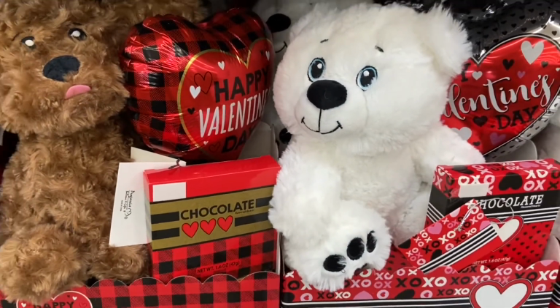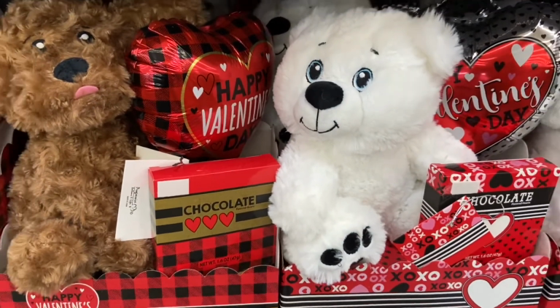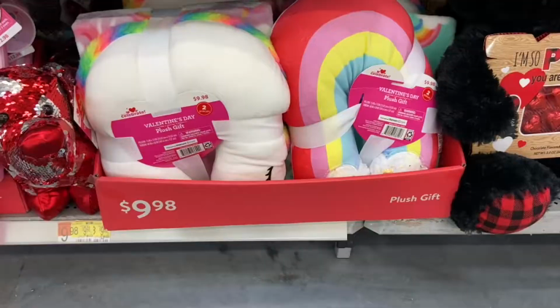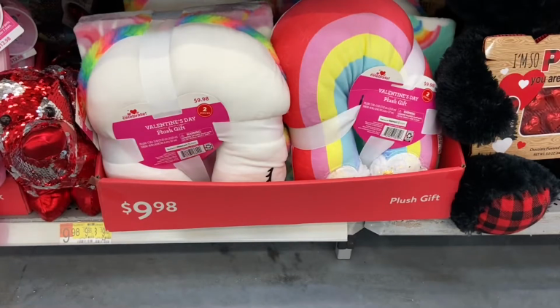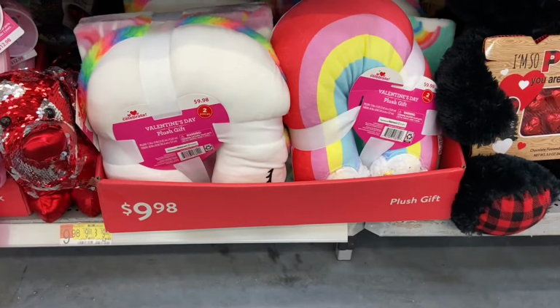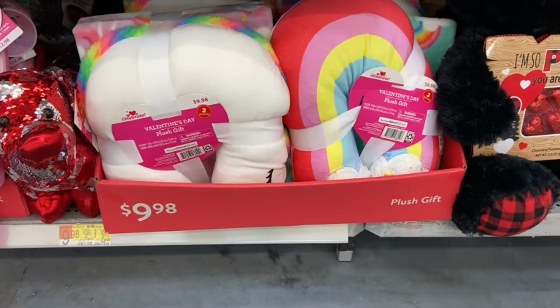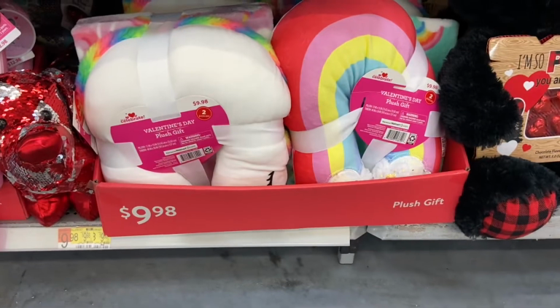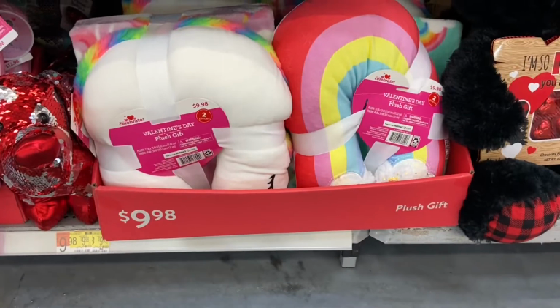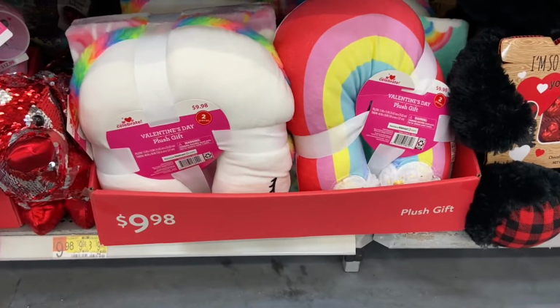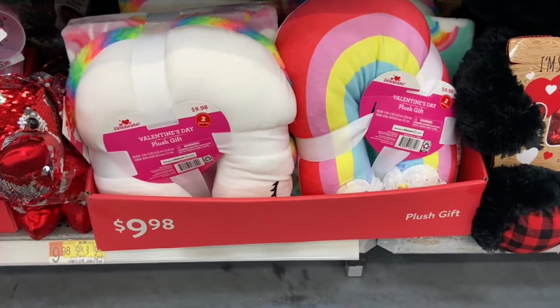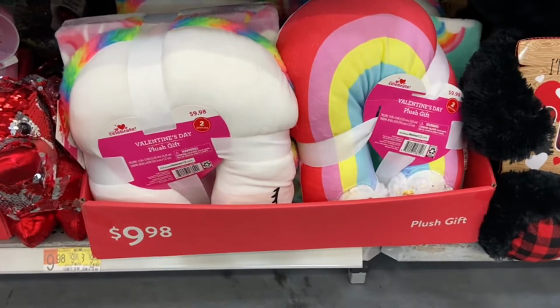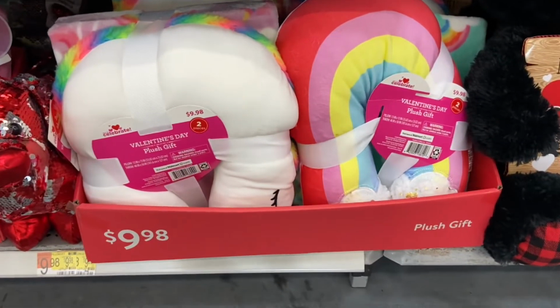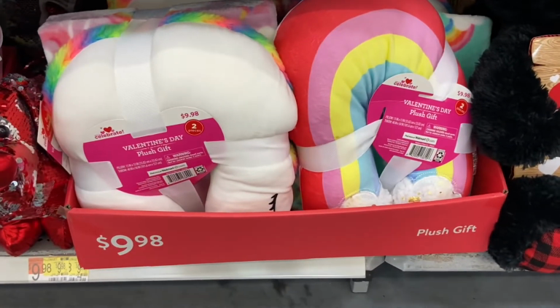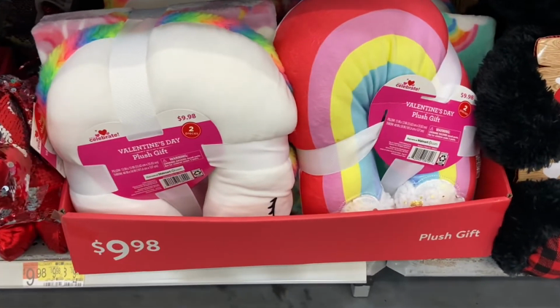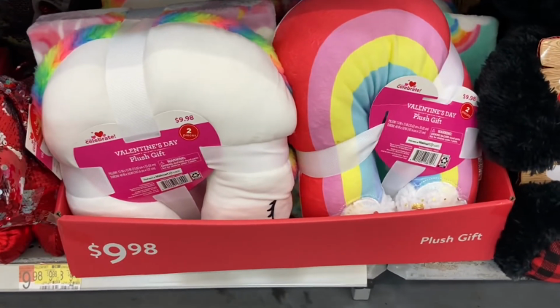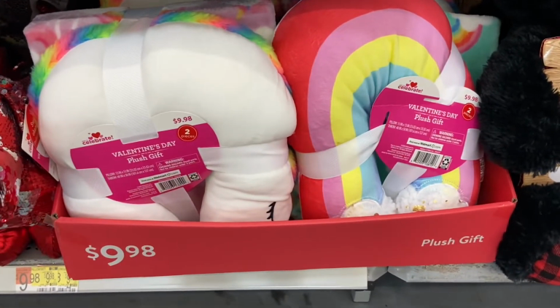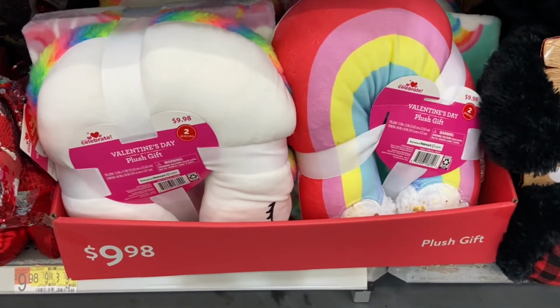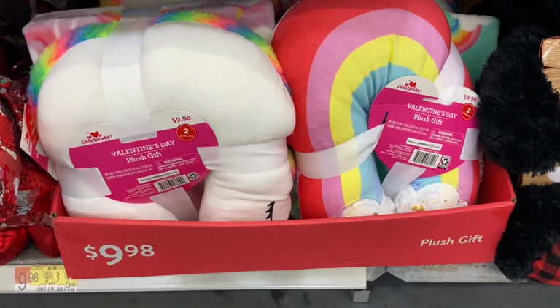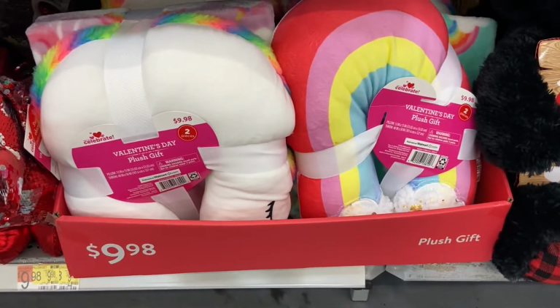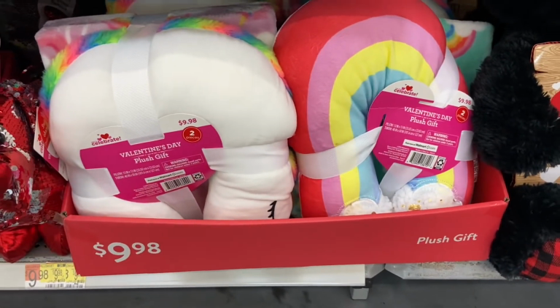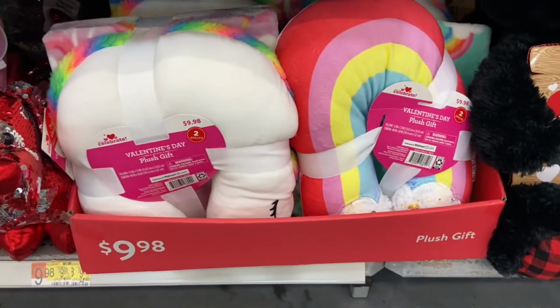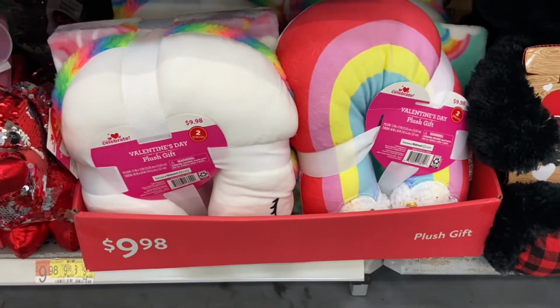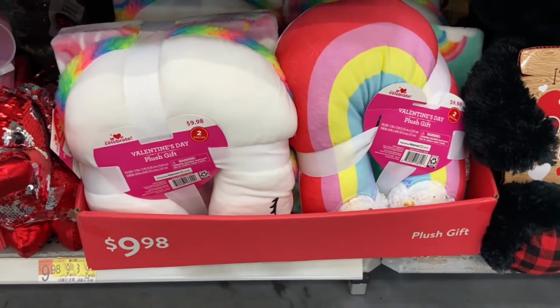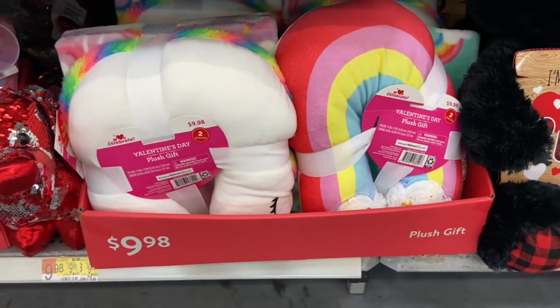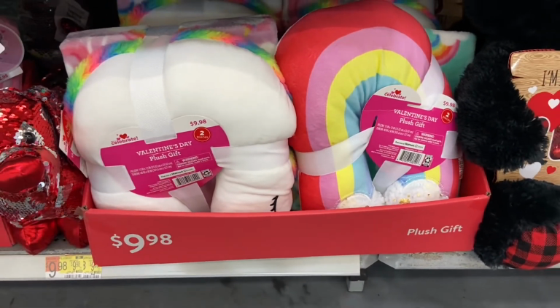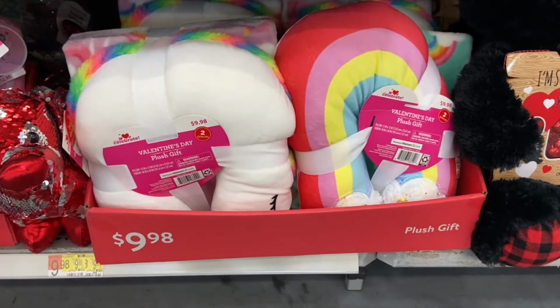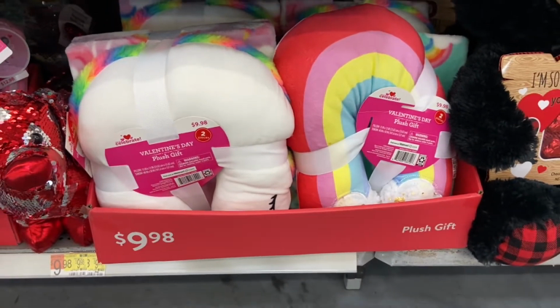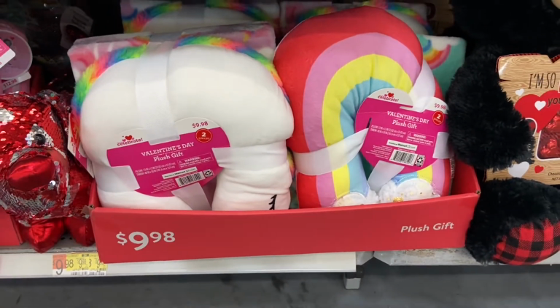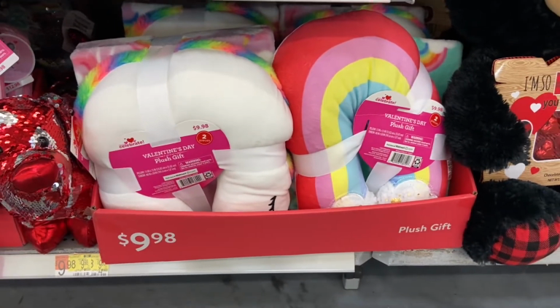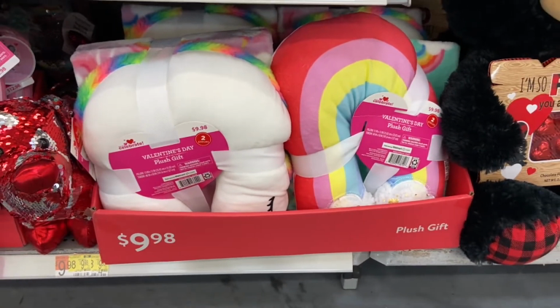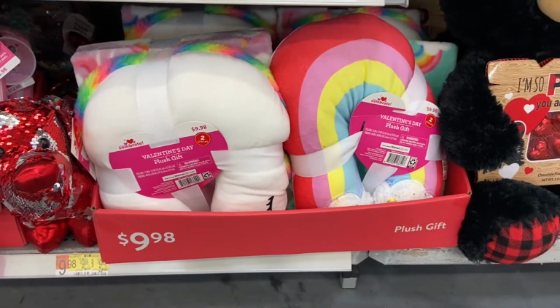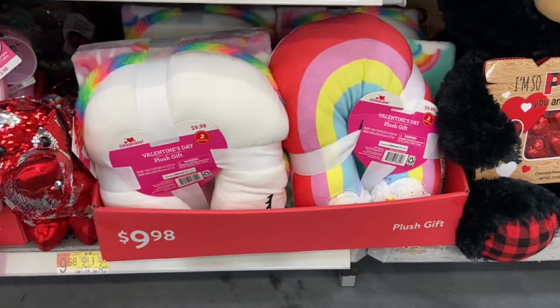These plush gift sets are so cute — they come with a plush and a blanket and this is nine dollars and 98 cents.